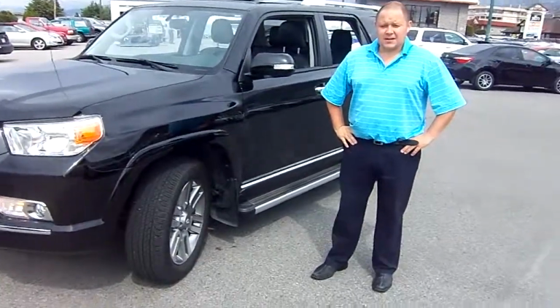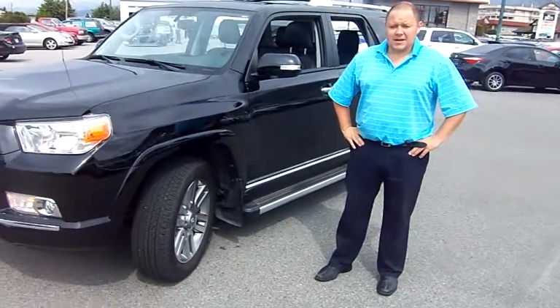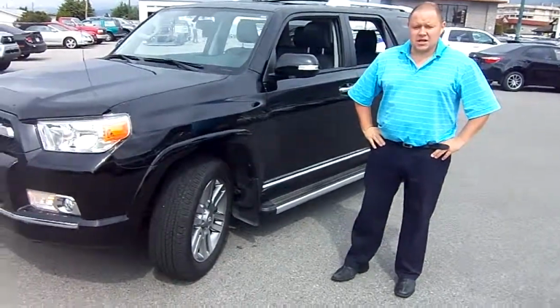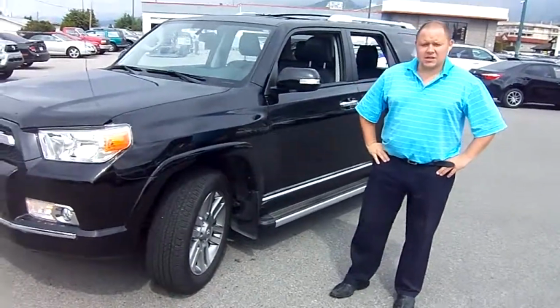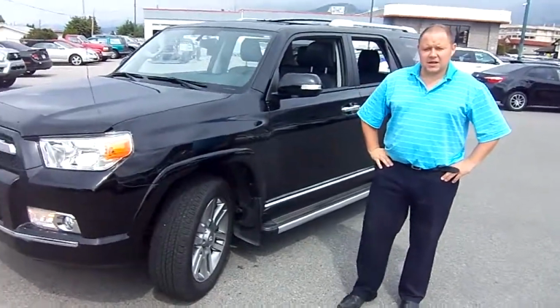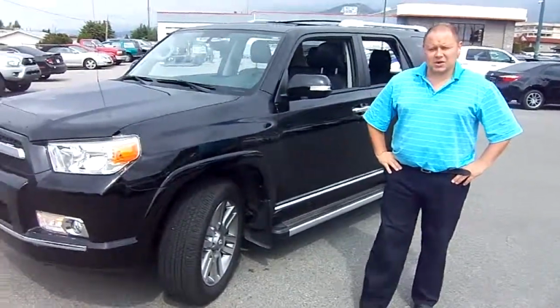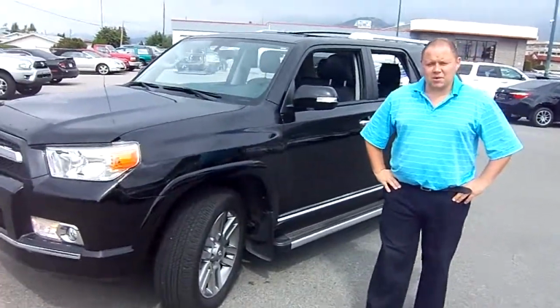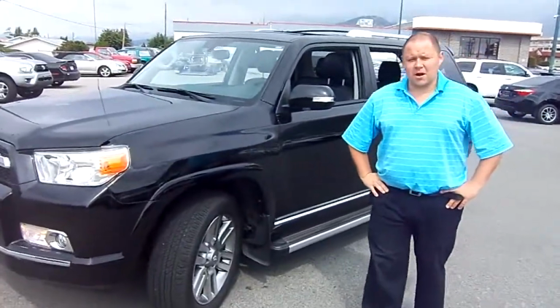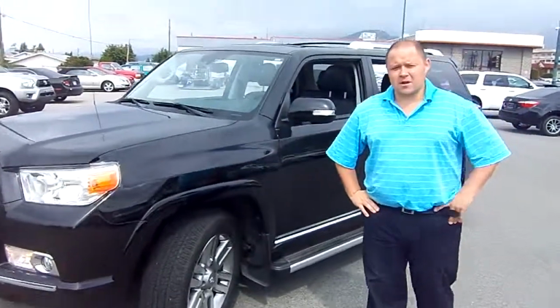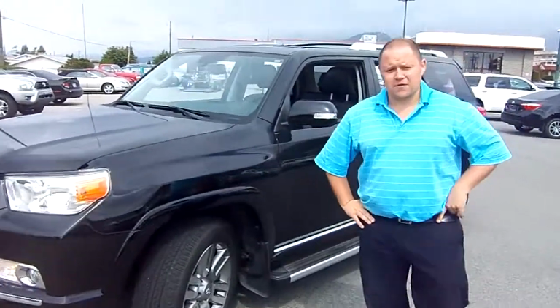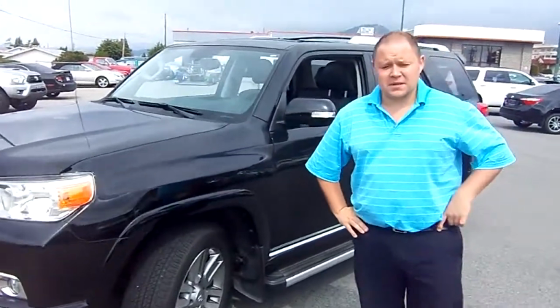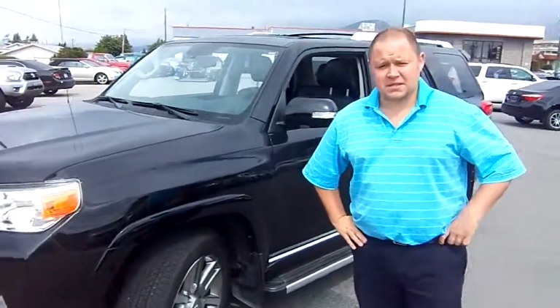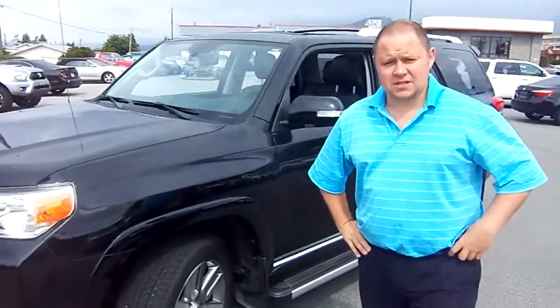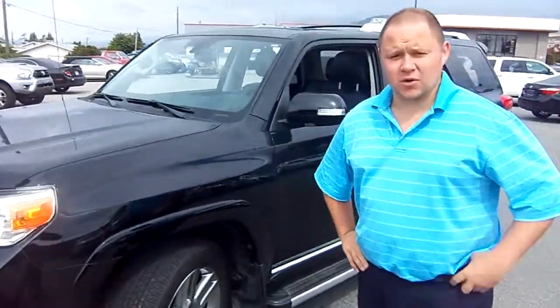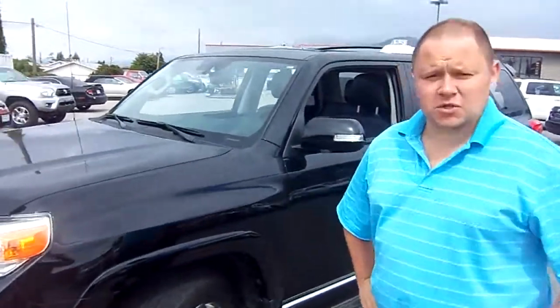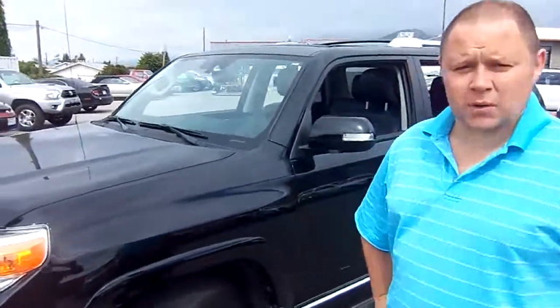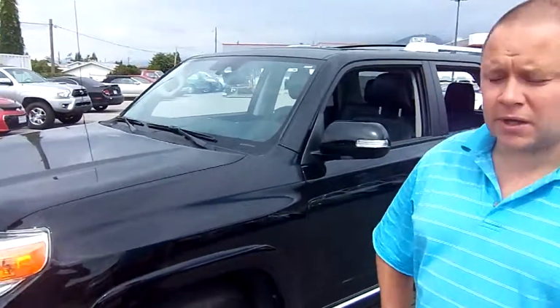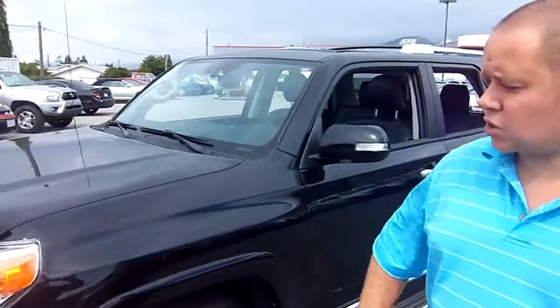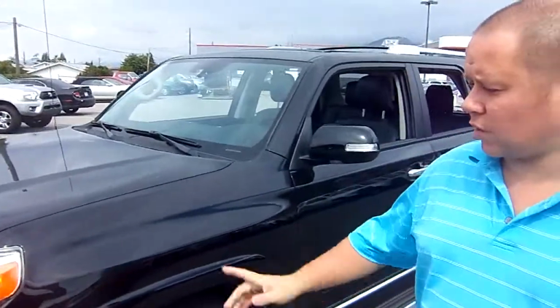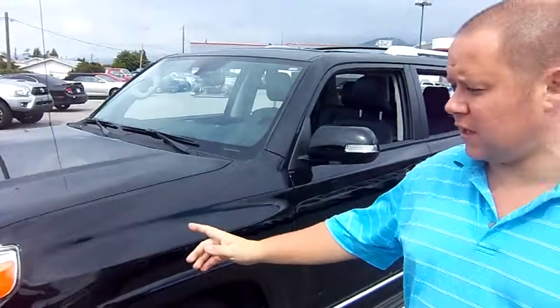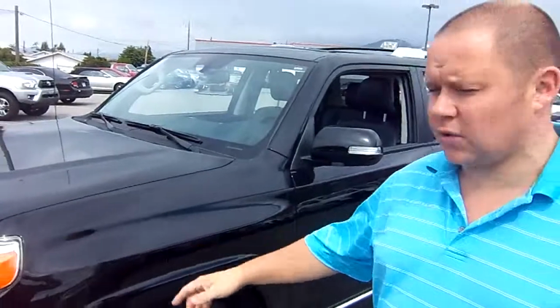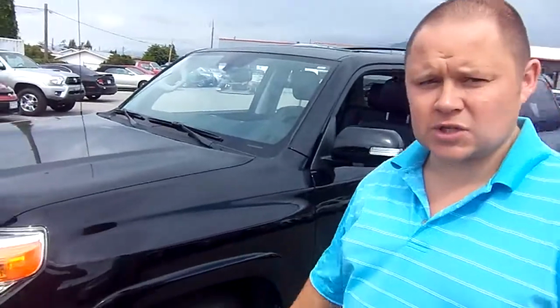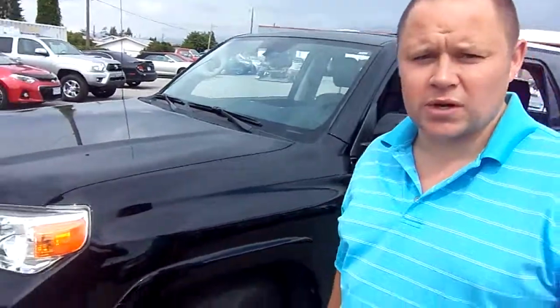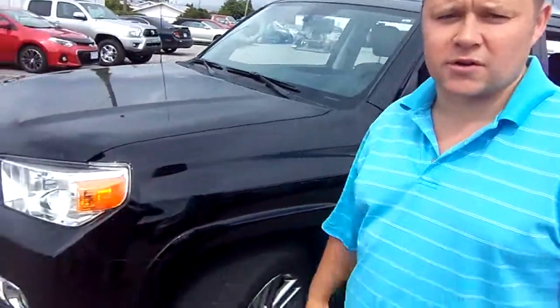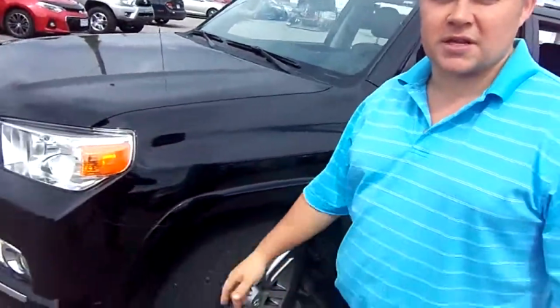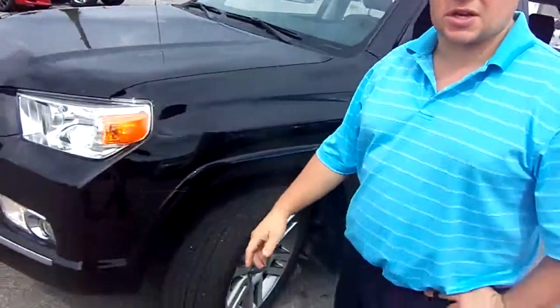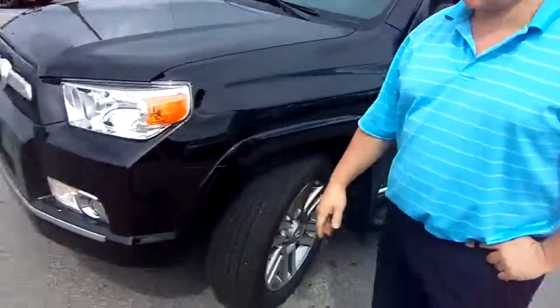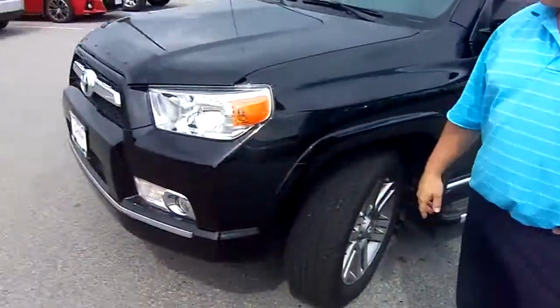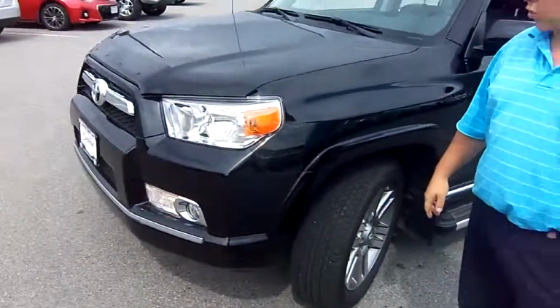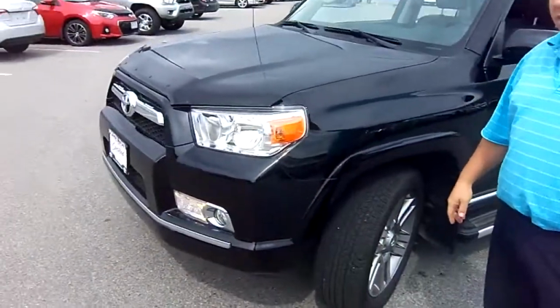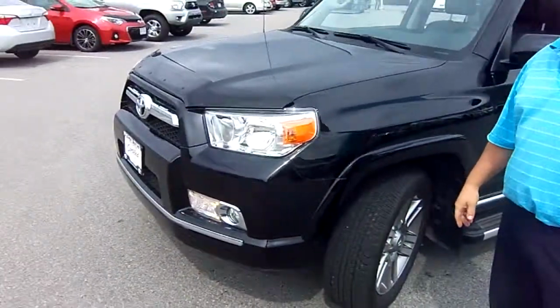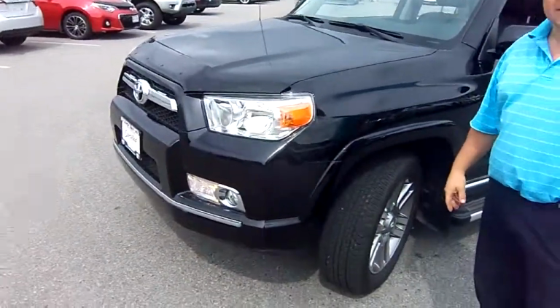Hey Chelsea, how's it going? Martin here from Penticton Toyota. I just want to bring you a short video on this 2013 Toyota 4Runner Limited.